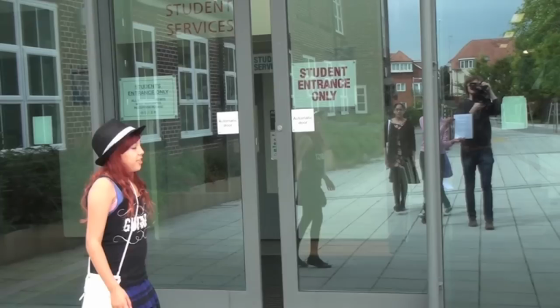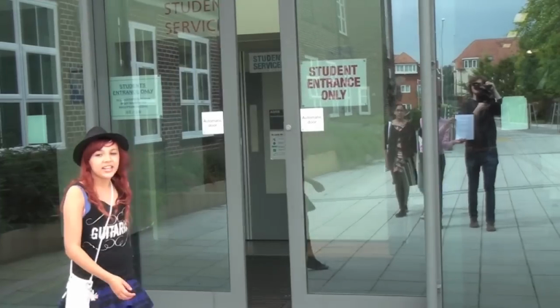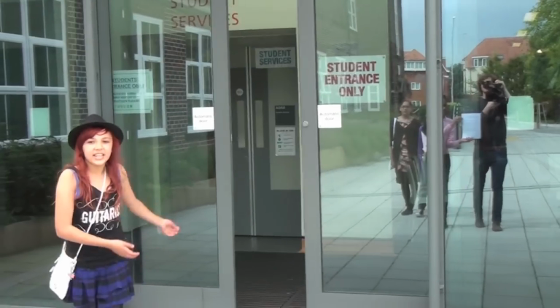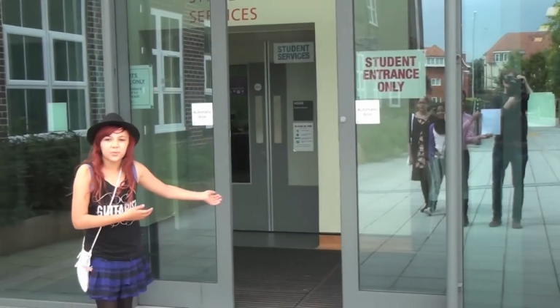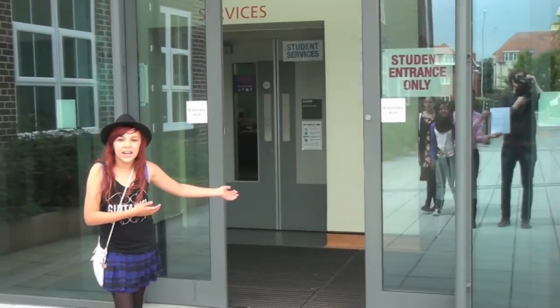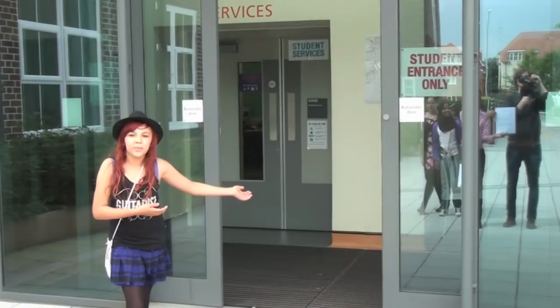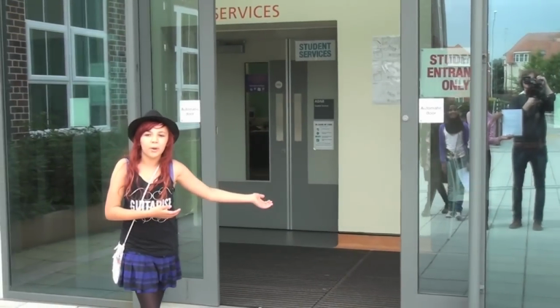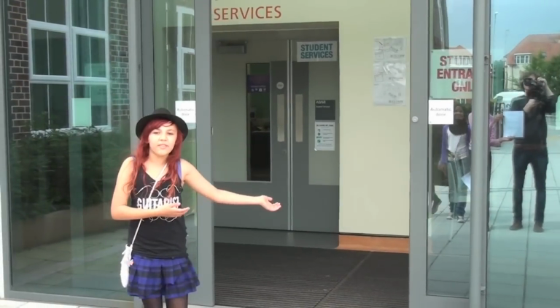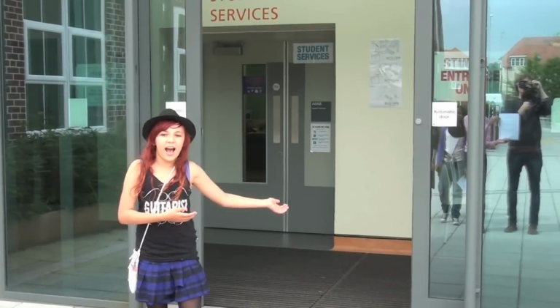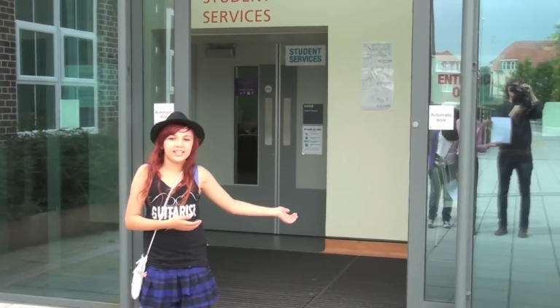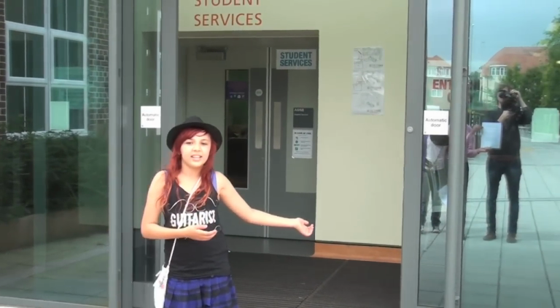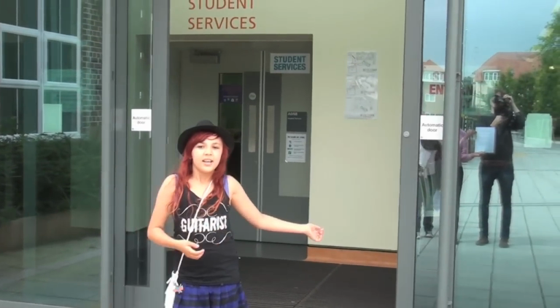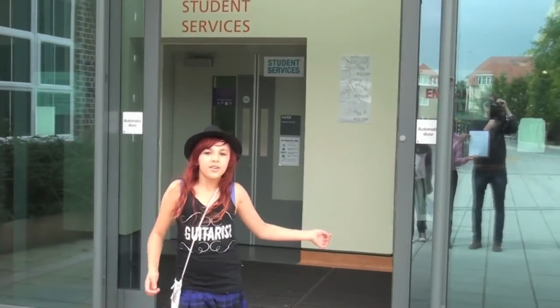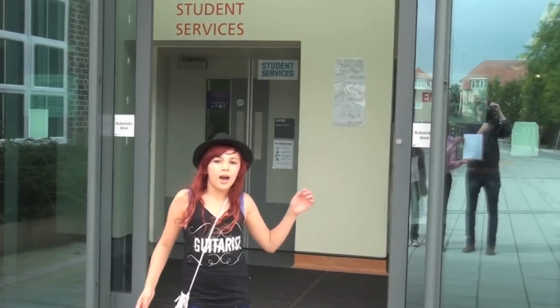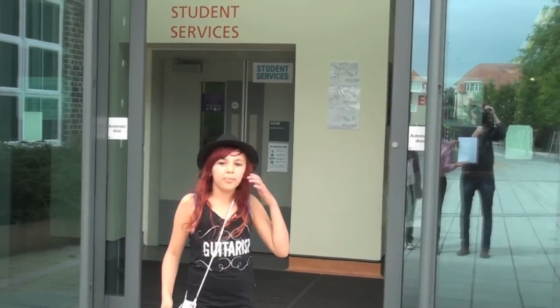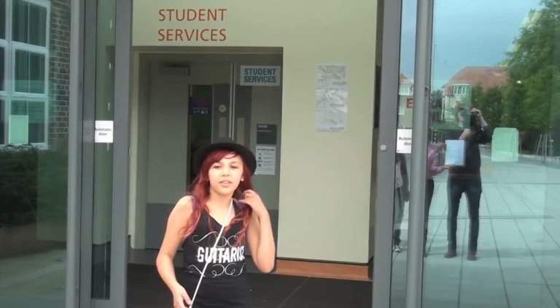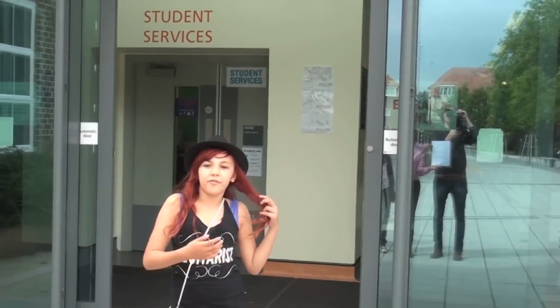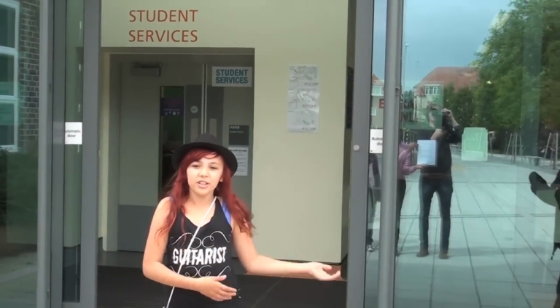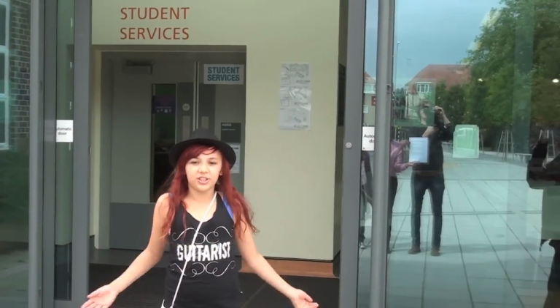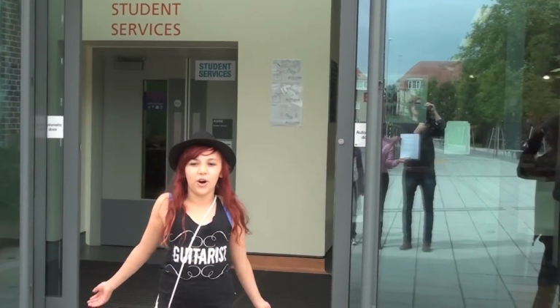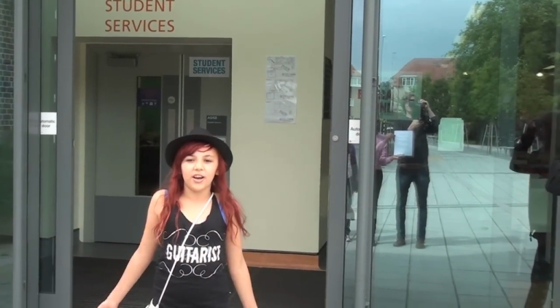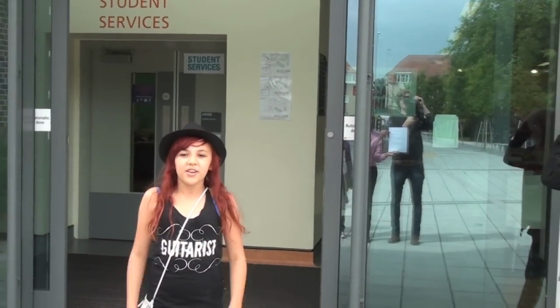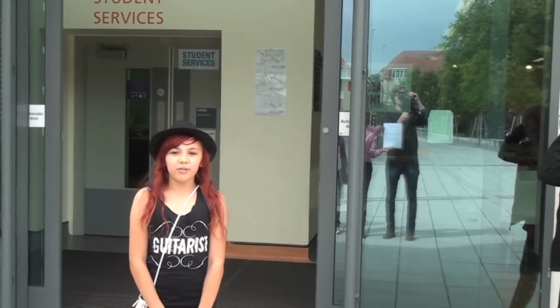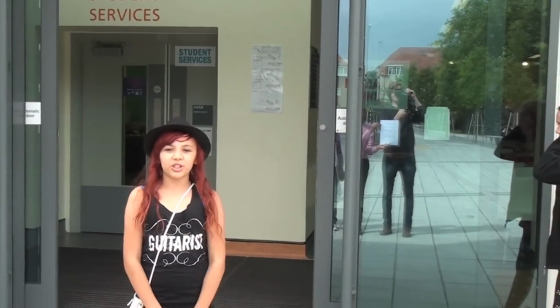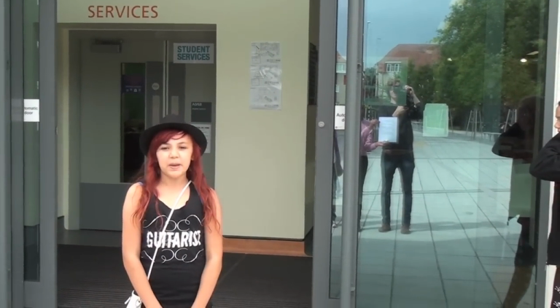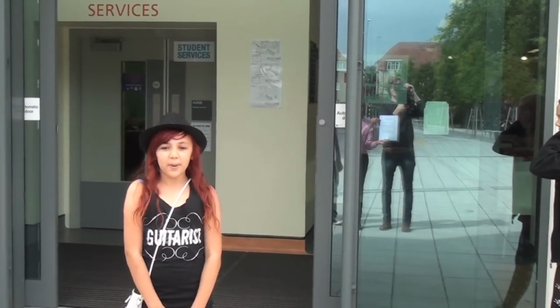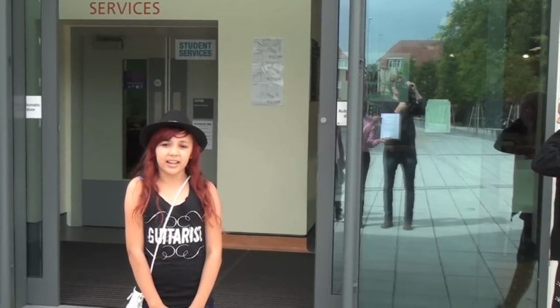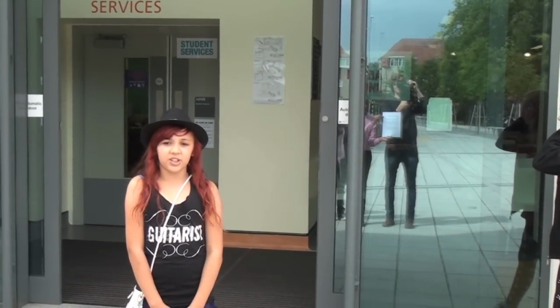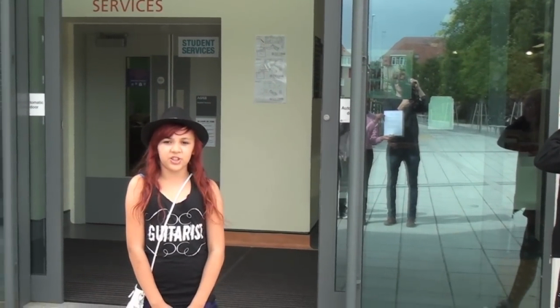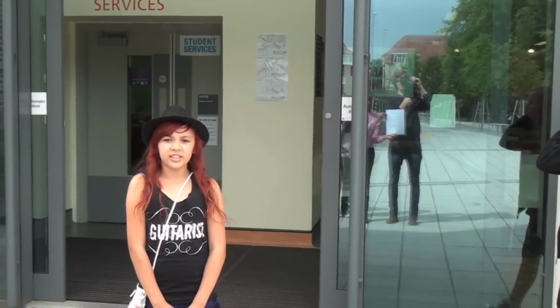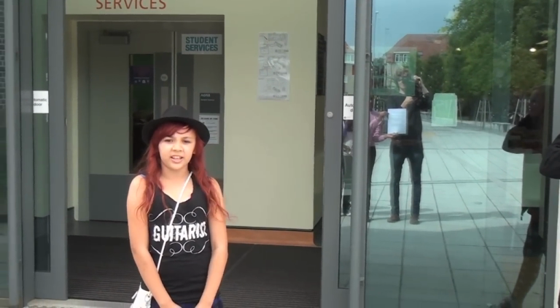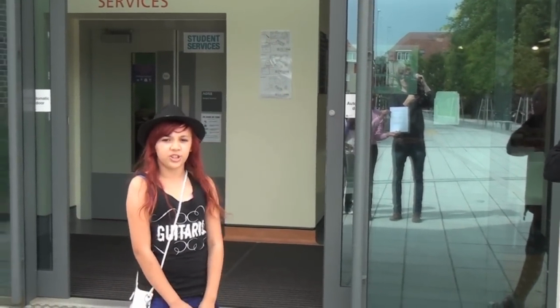This is where you'll be coming first — the front door, known to some people as the student entrance.